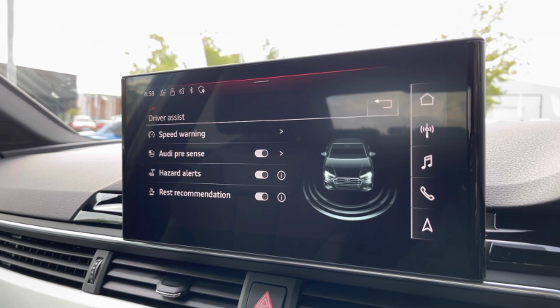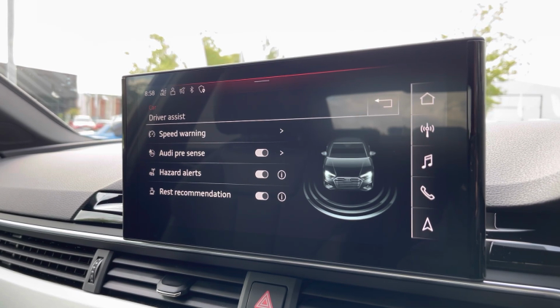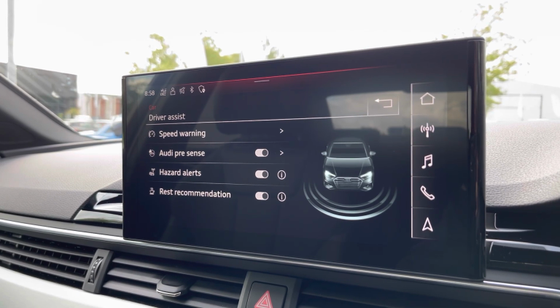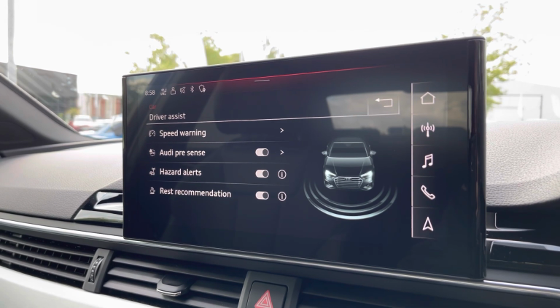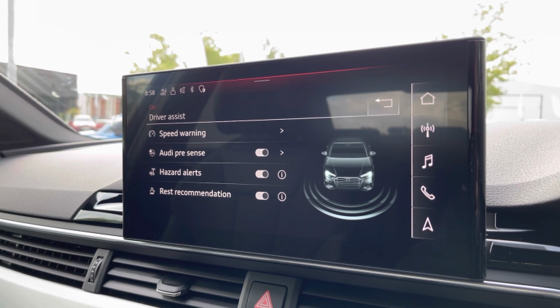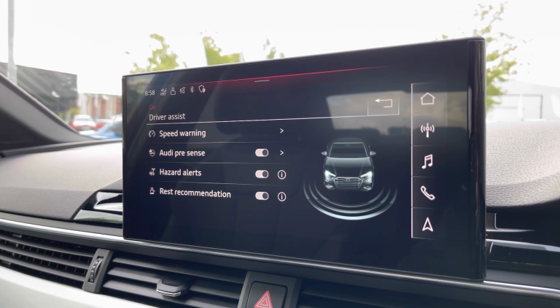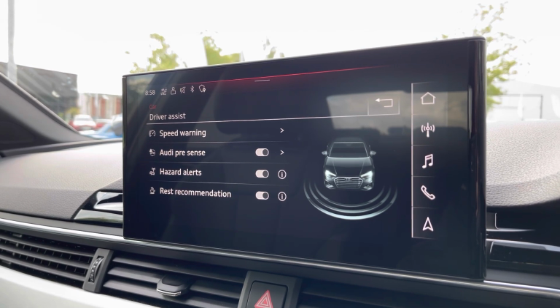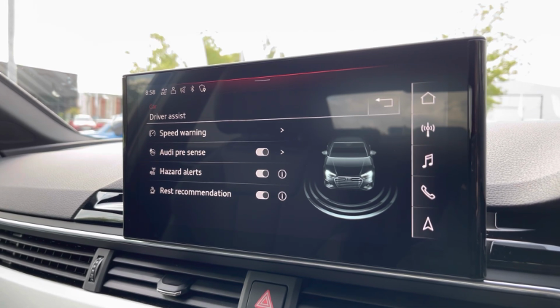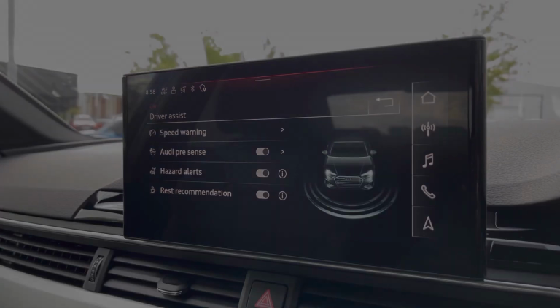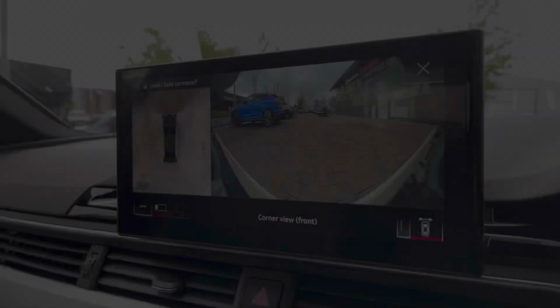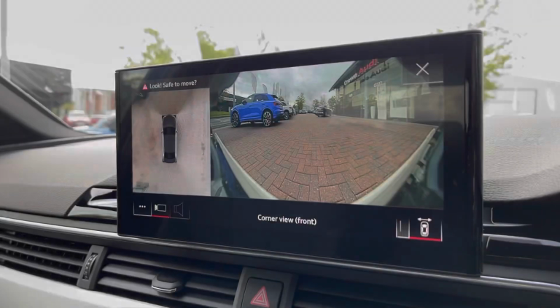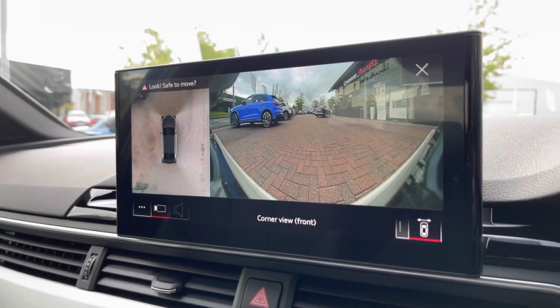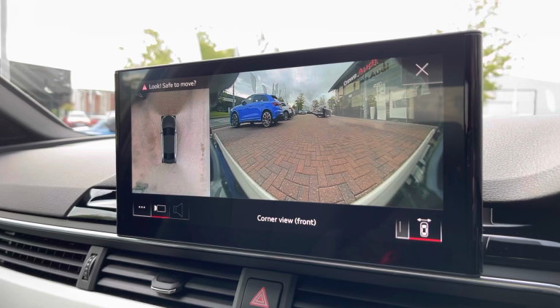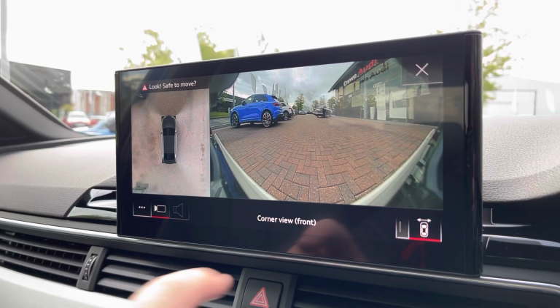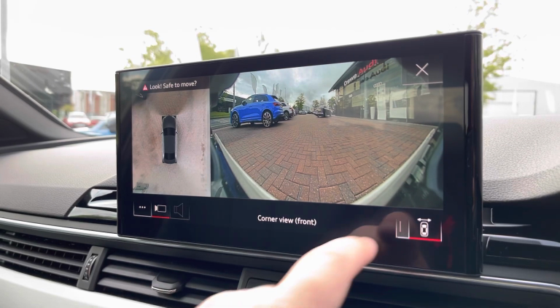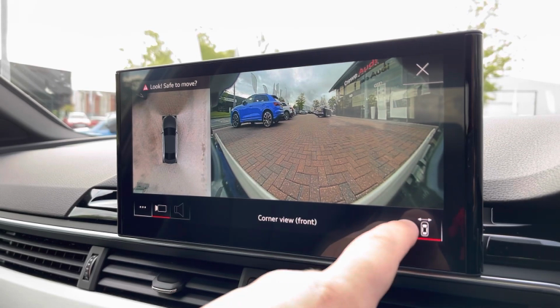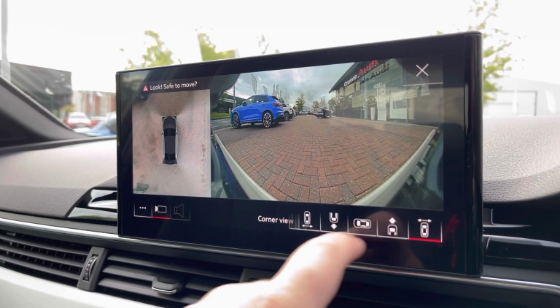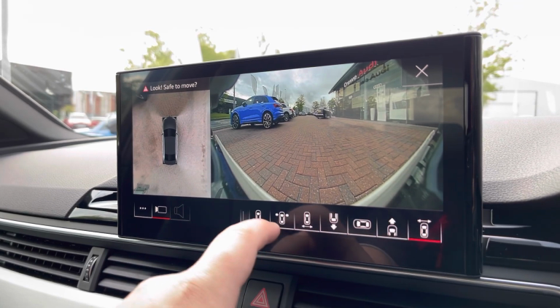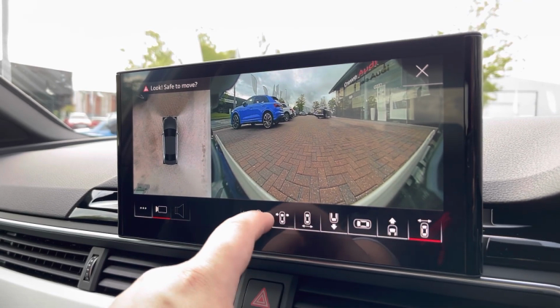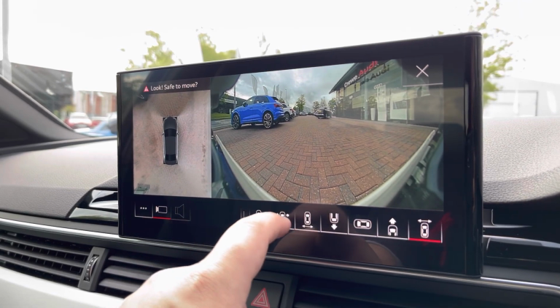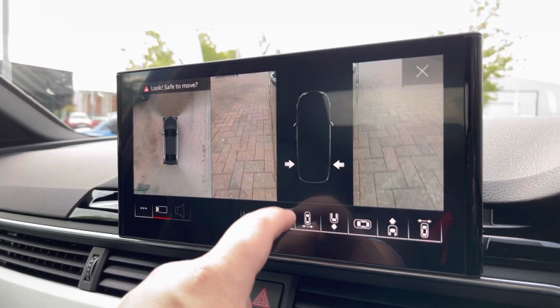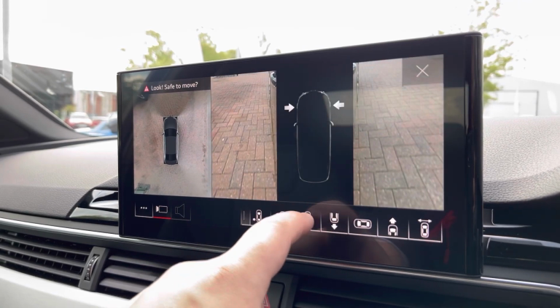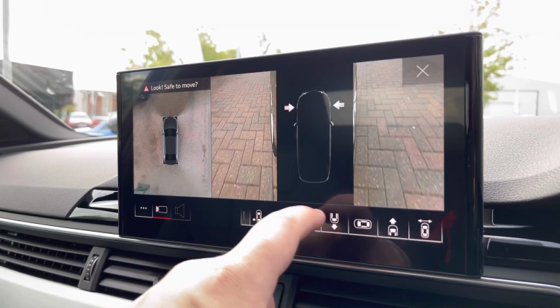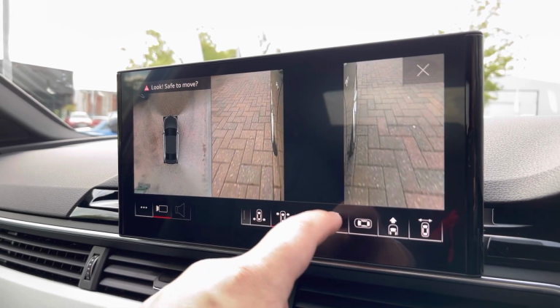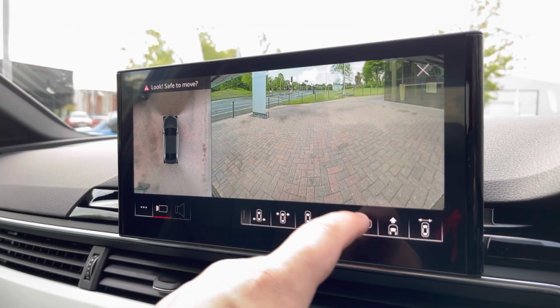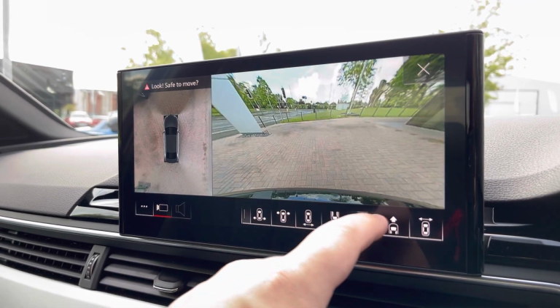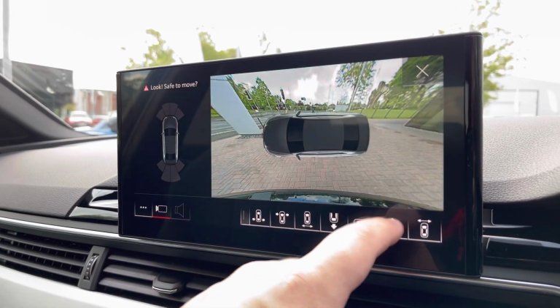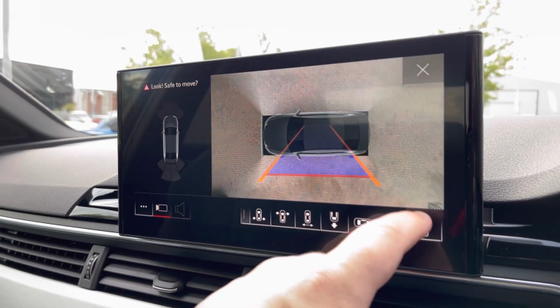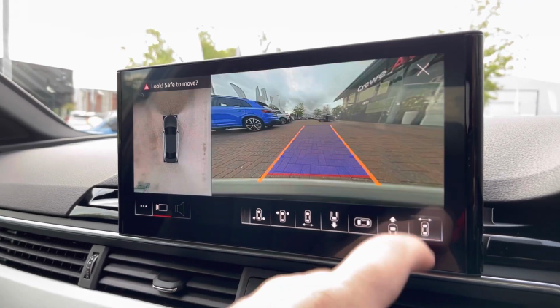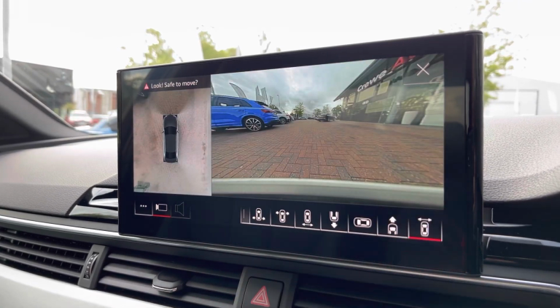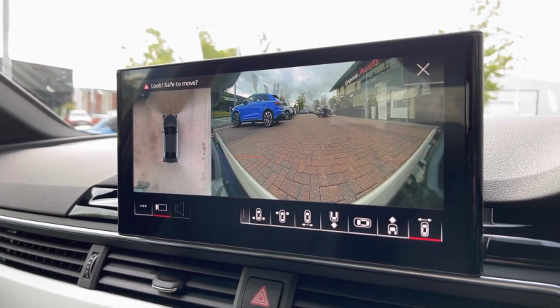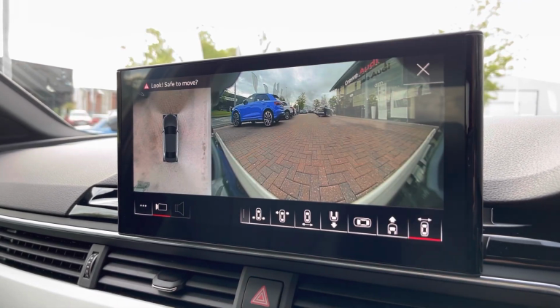Also part of the comfort and sound pack is the 360 camera, which is ideal for all types of manoeuvring situations, and you can also change the view of the camera if needed.